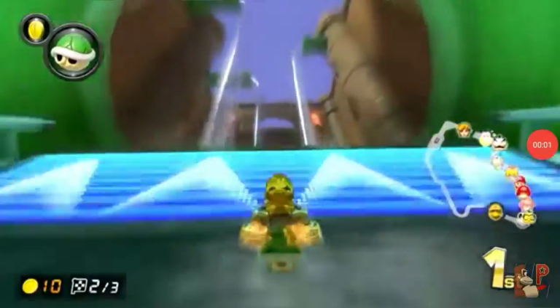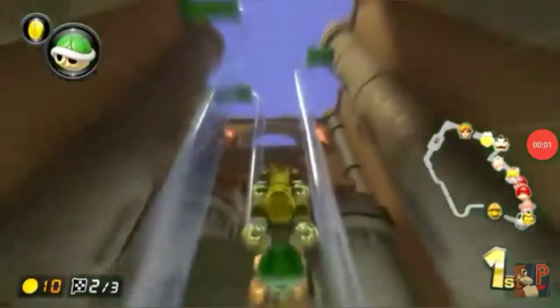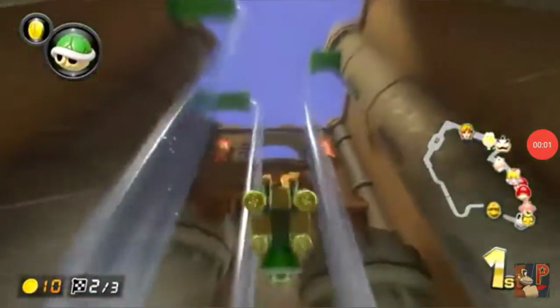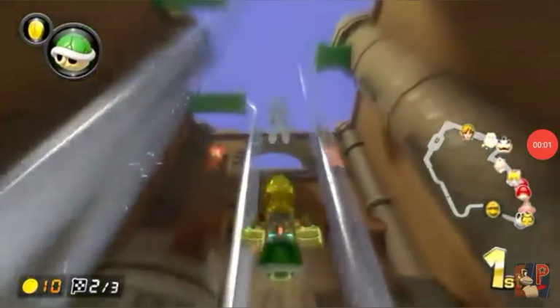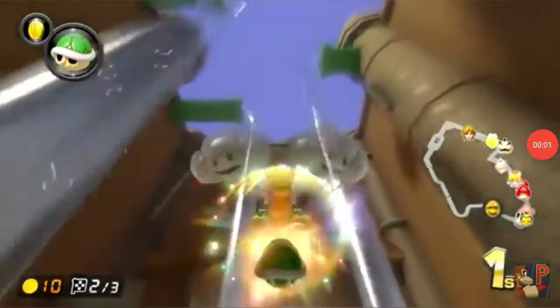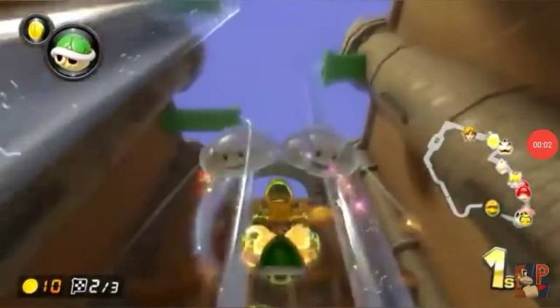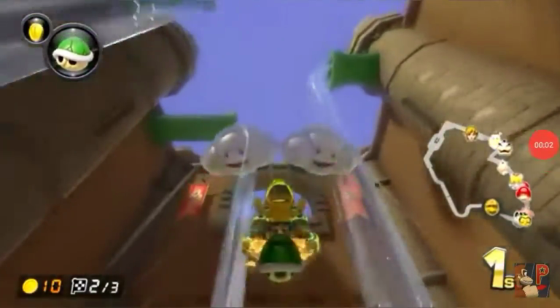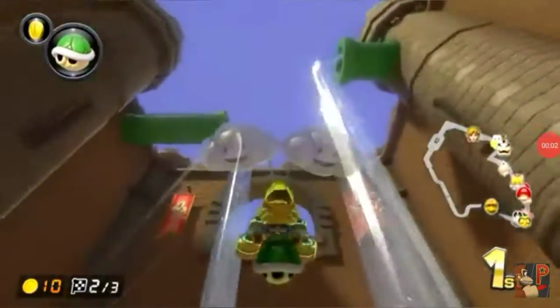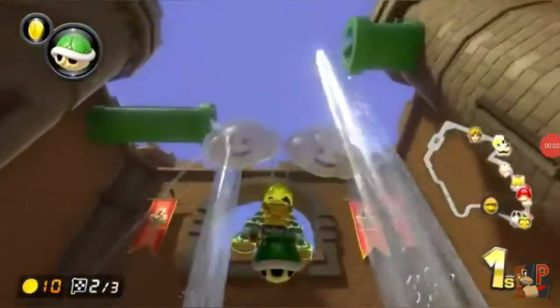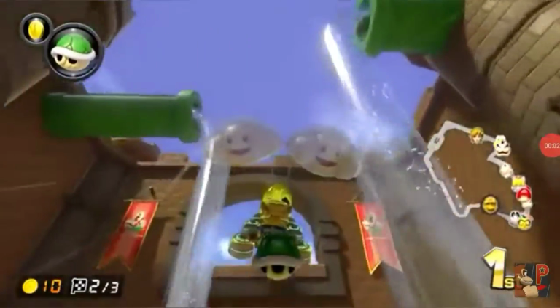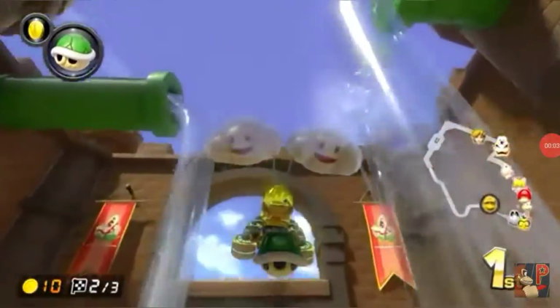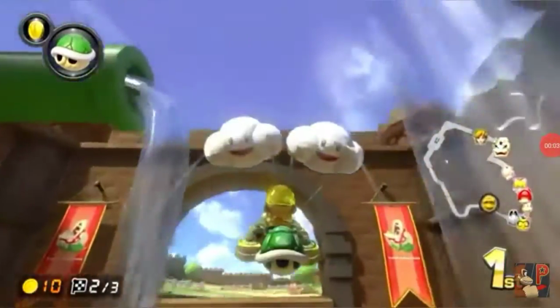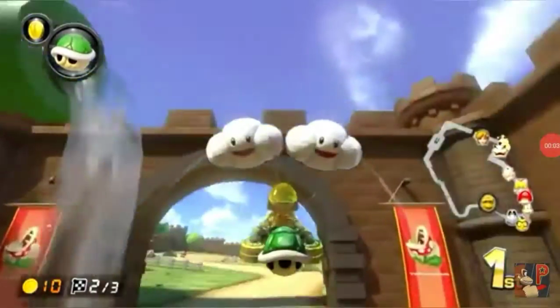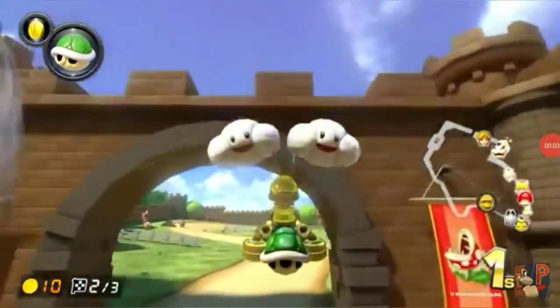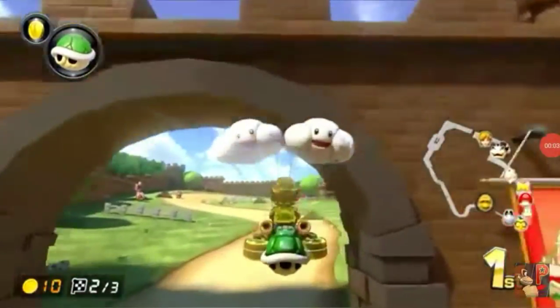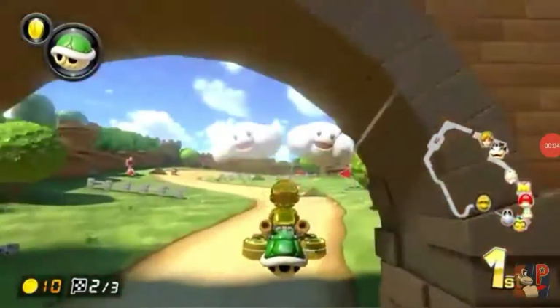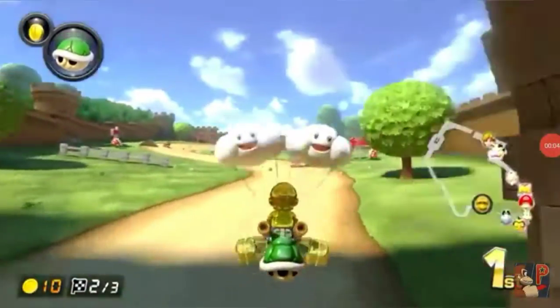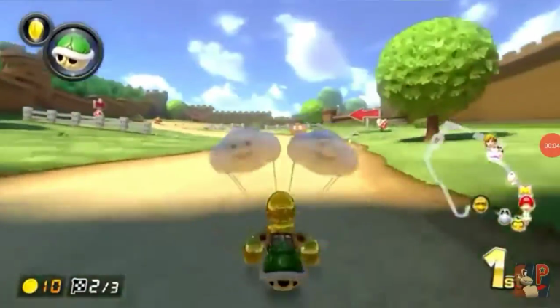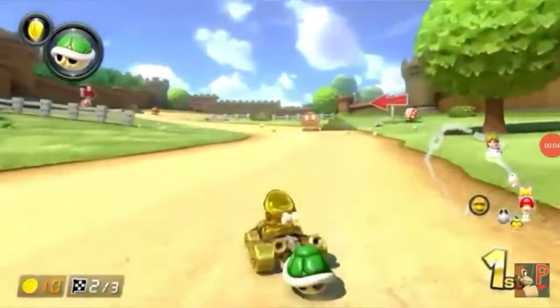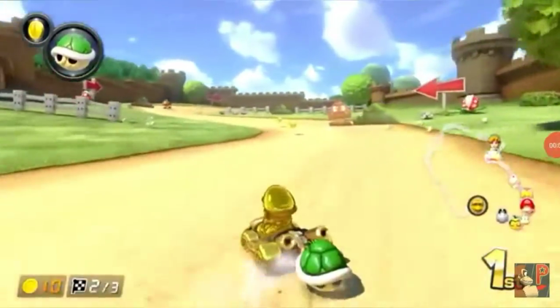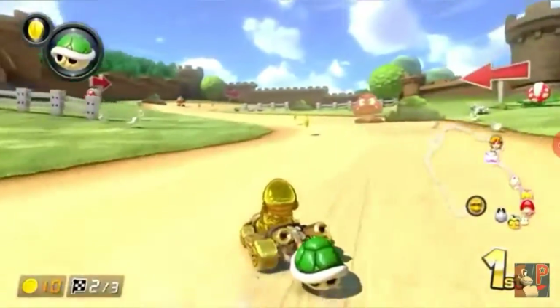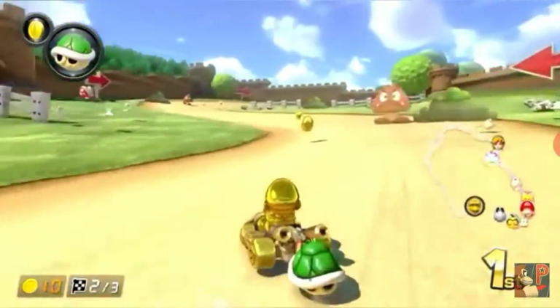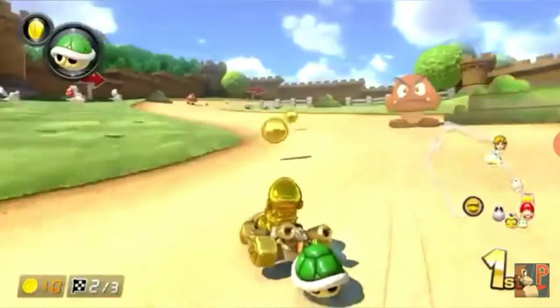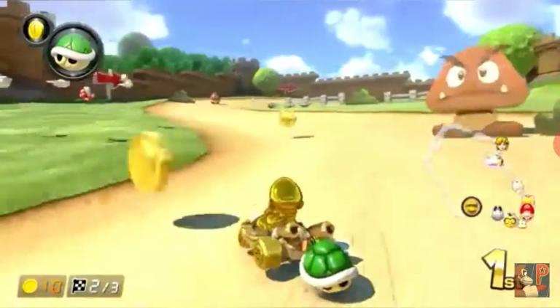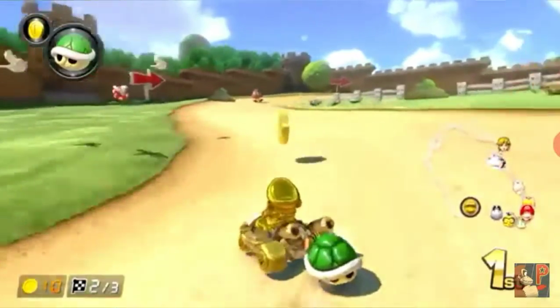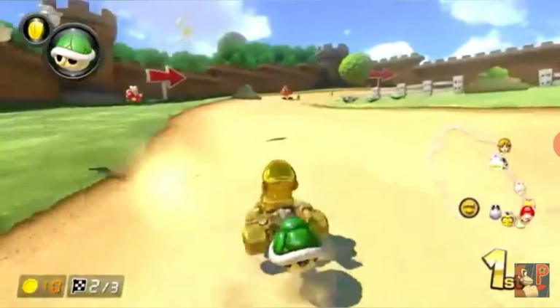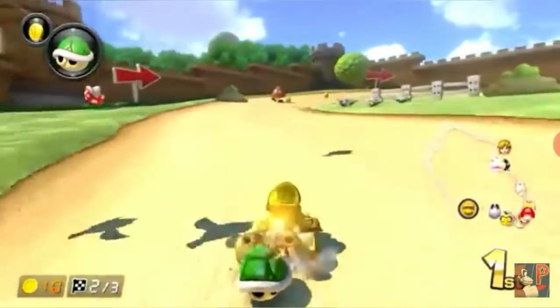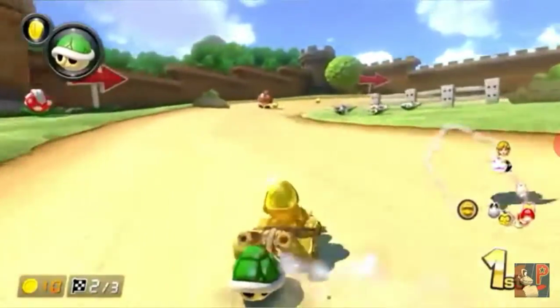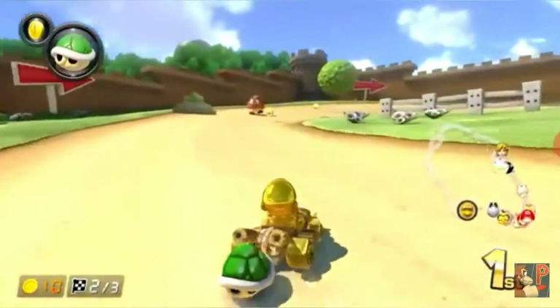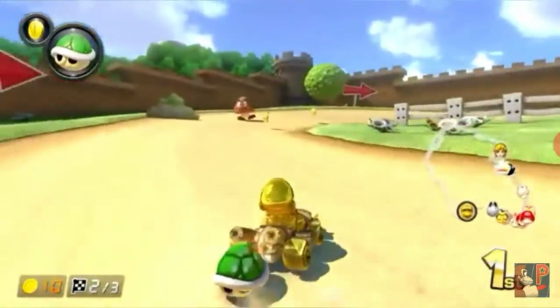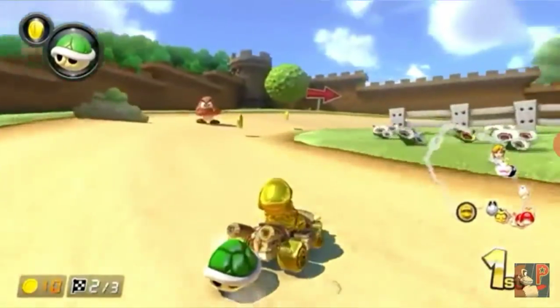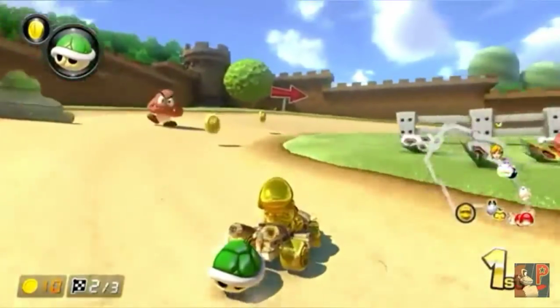Hey everybody, it's KKsWorld and today I am counting down the Top 5 Nintendo Controllers. Let's get into it.